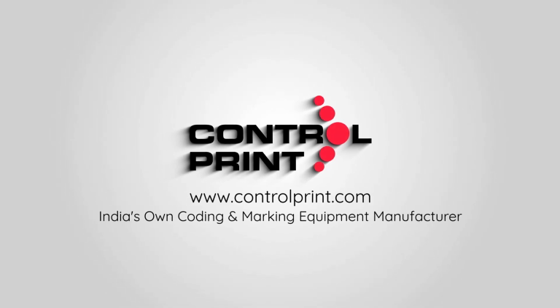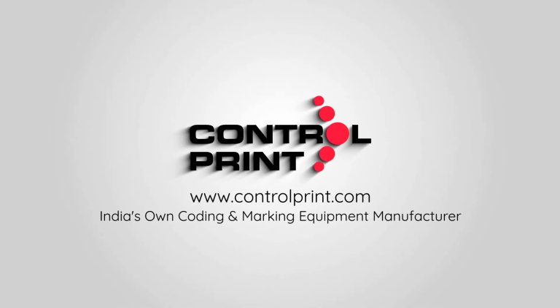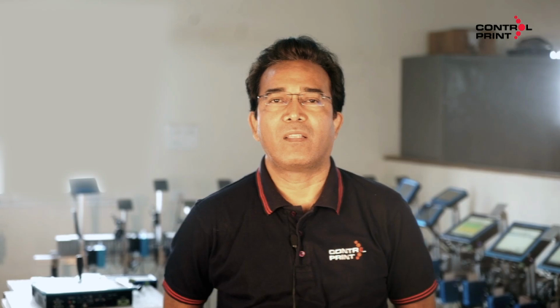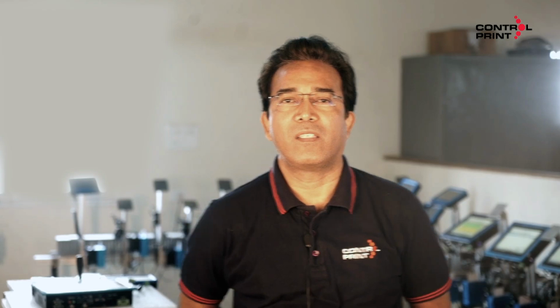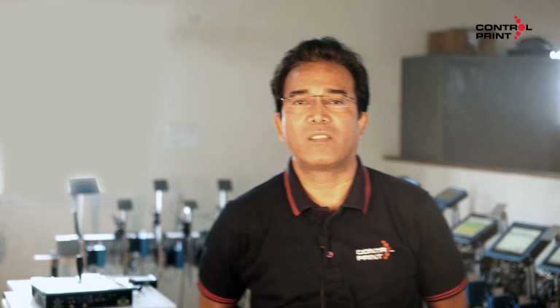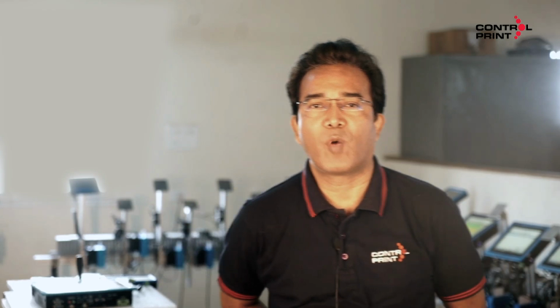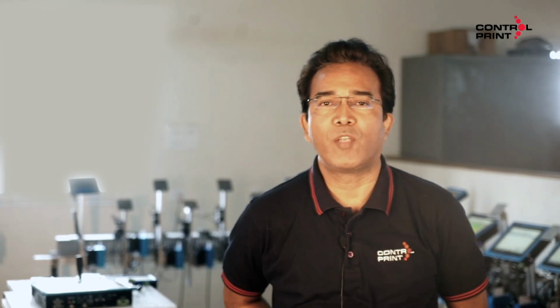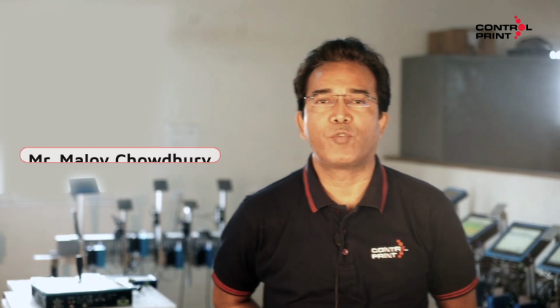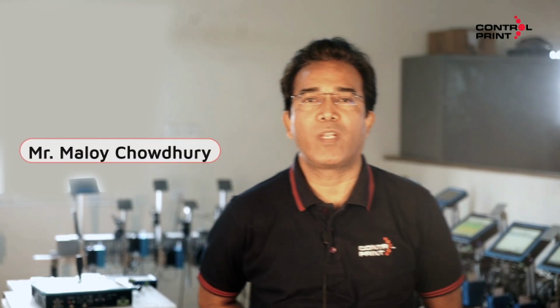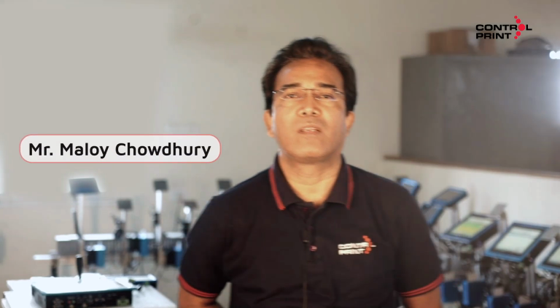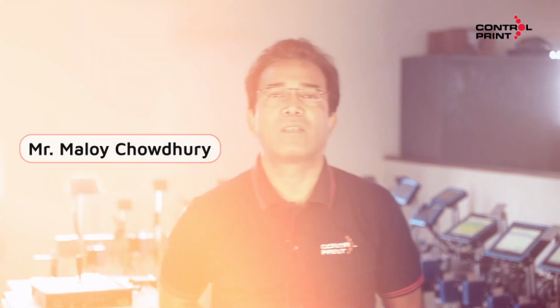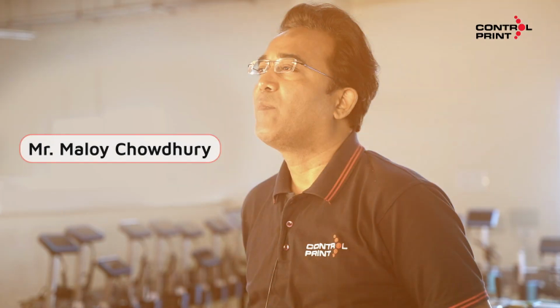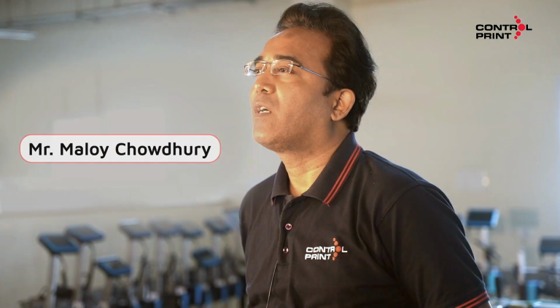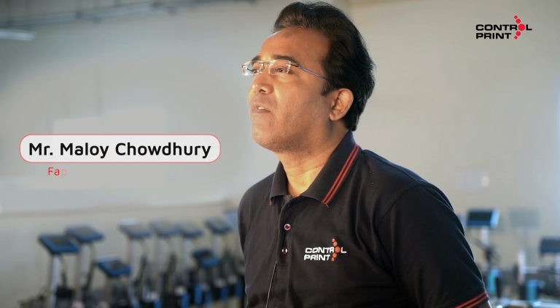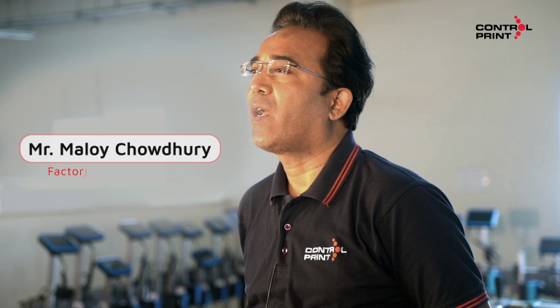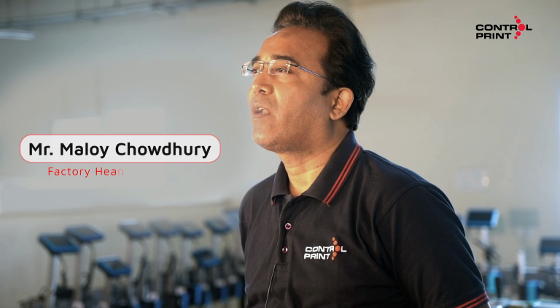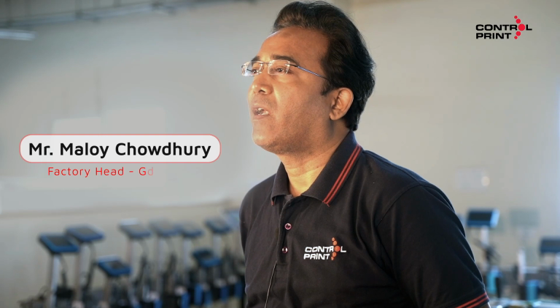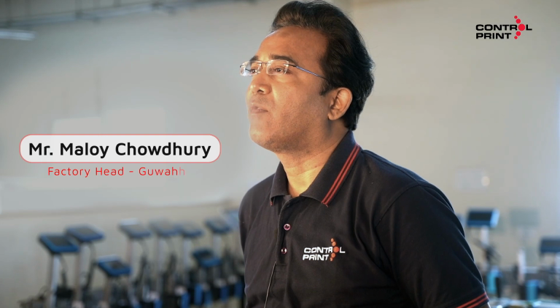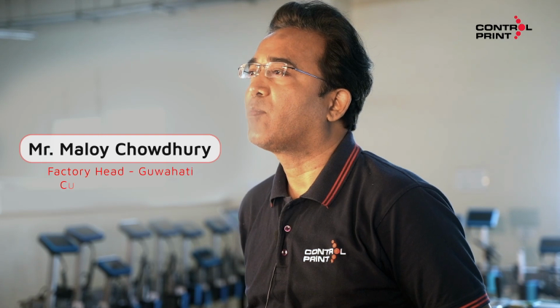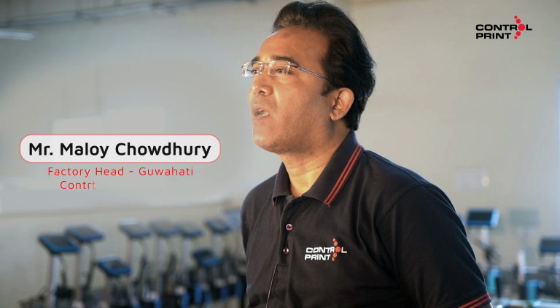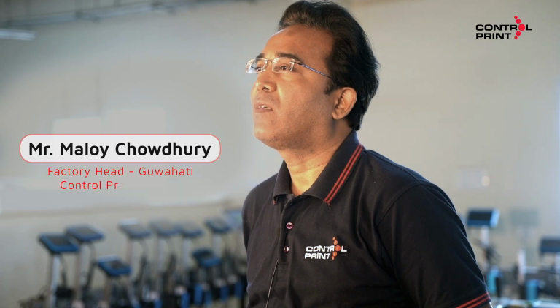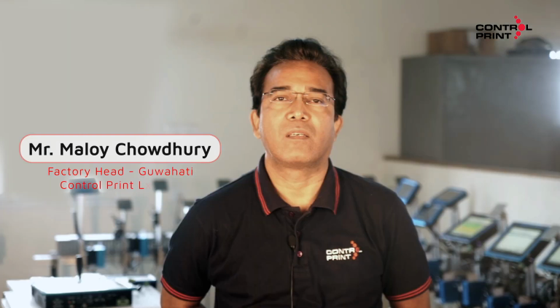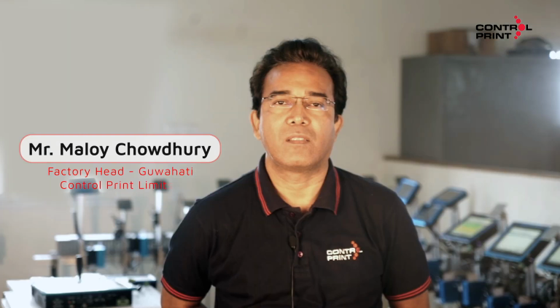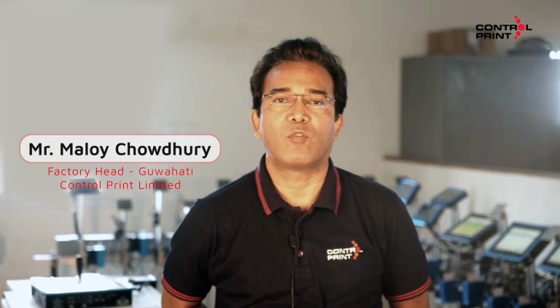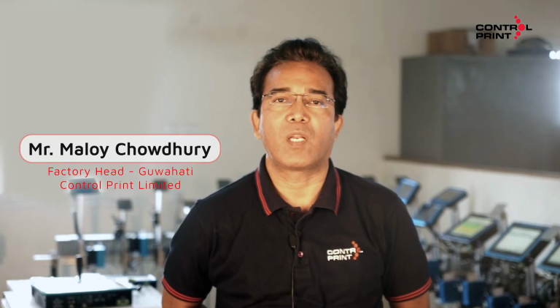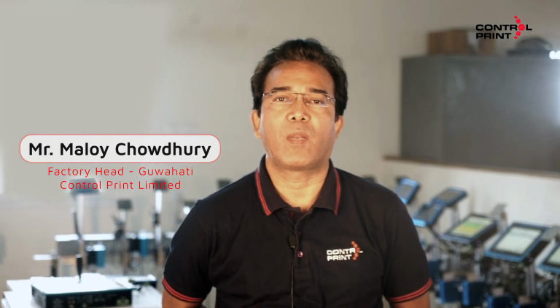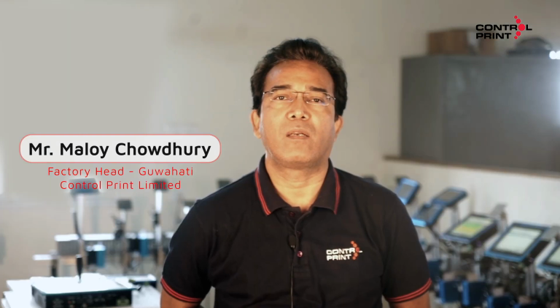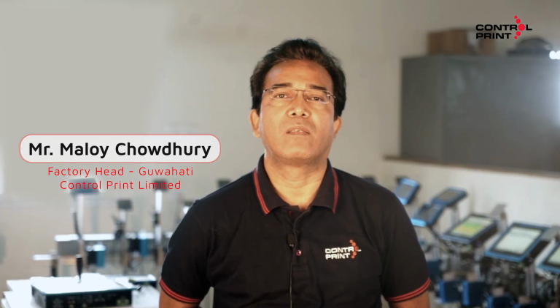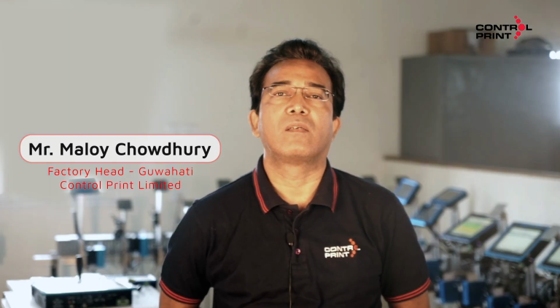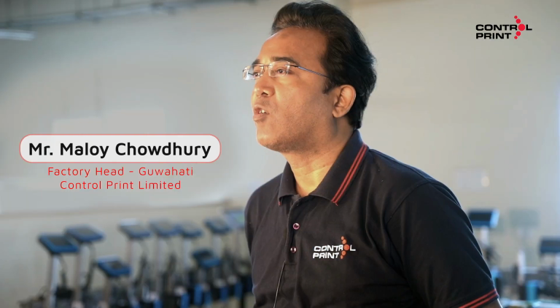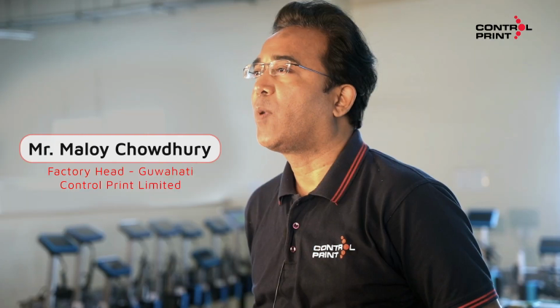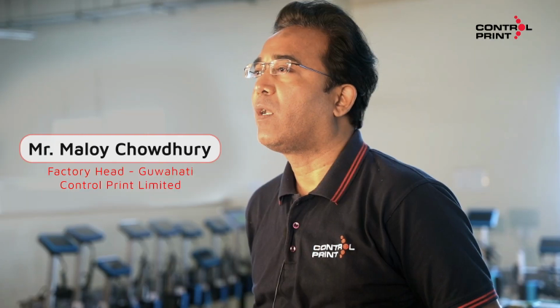This is Malay Choudhury. I am the factory head of this plant. This is the Guwahati plant, Control Print Limited.